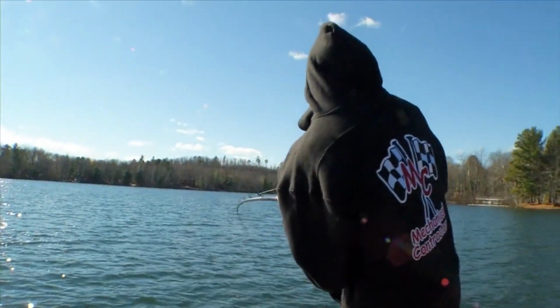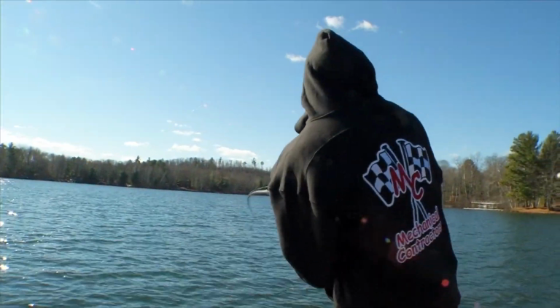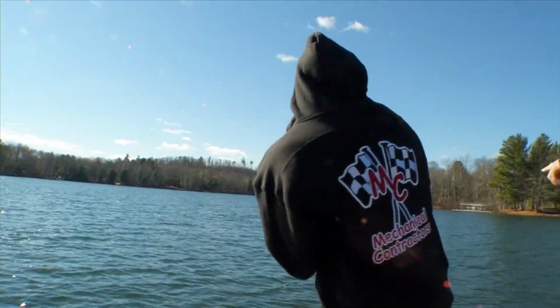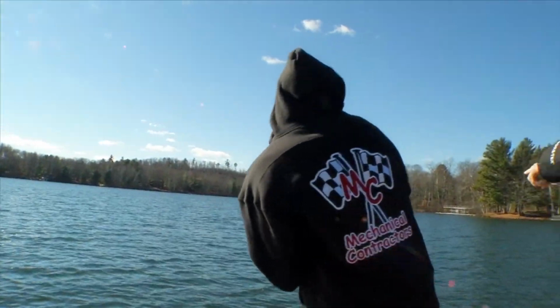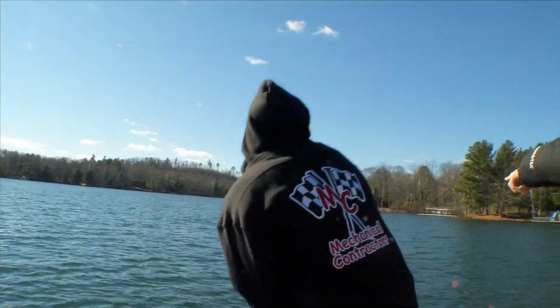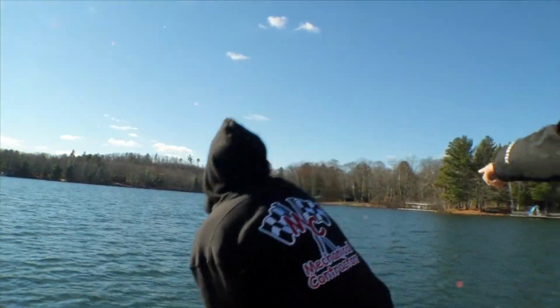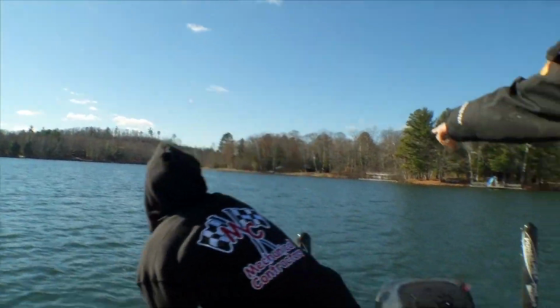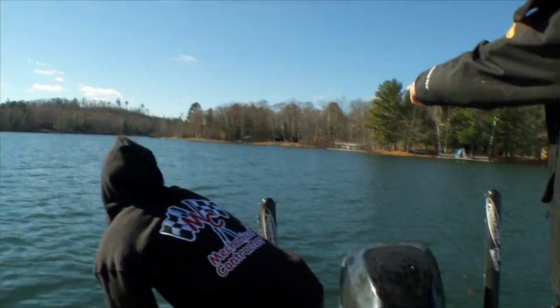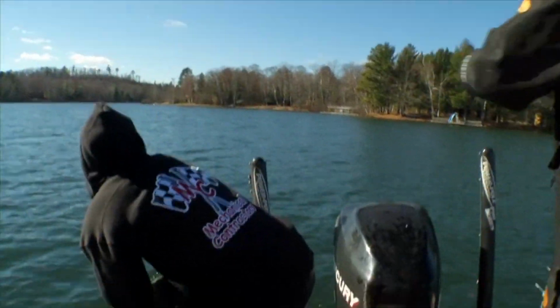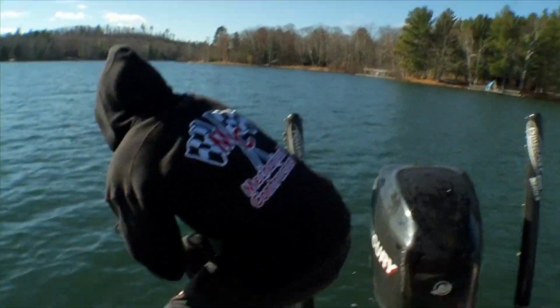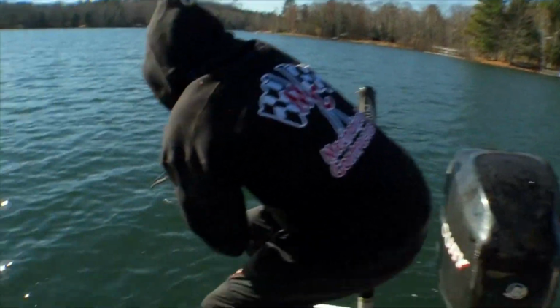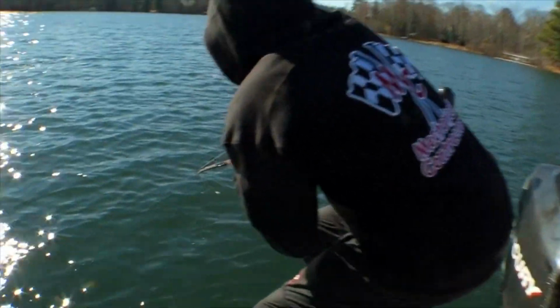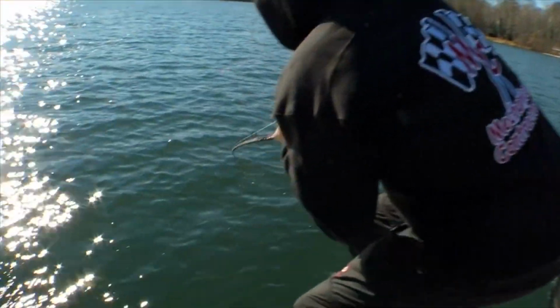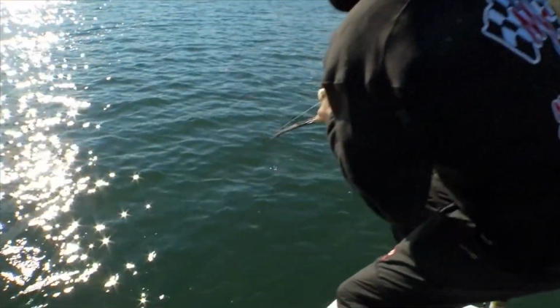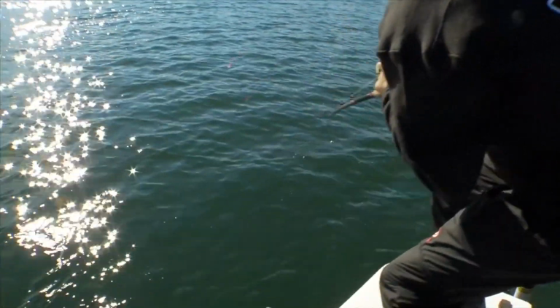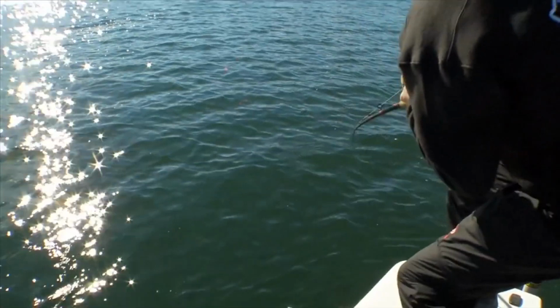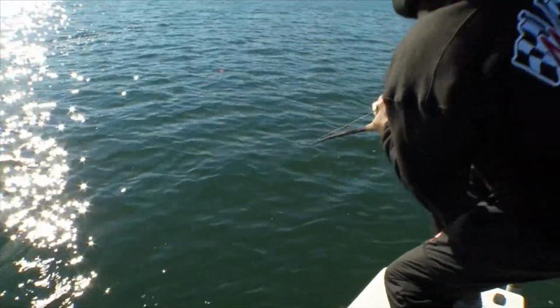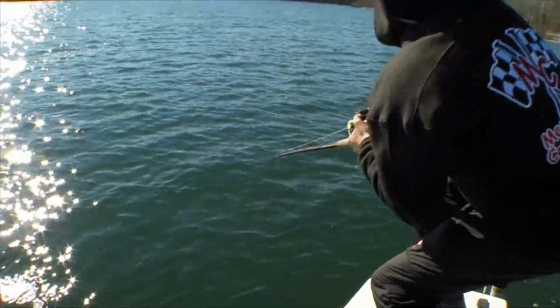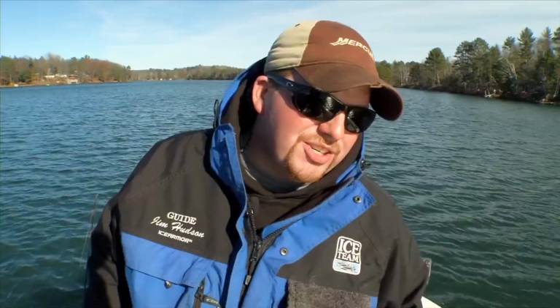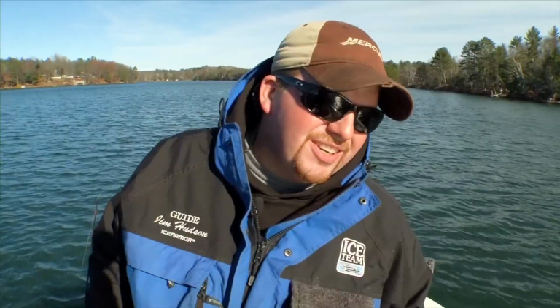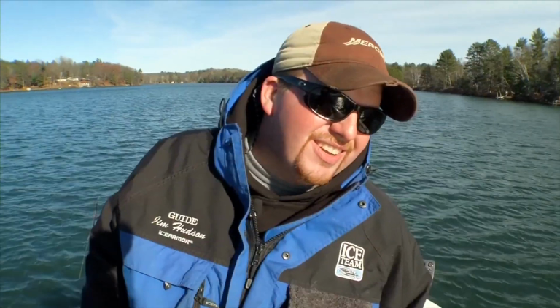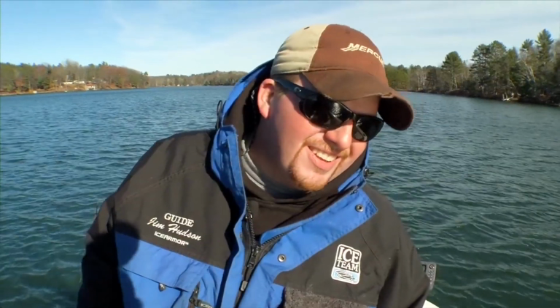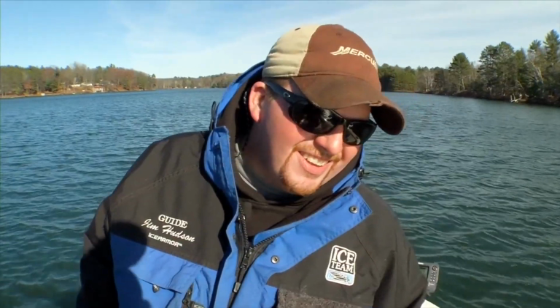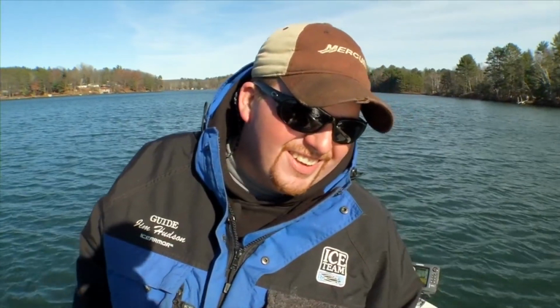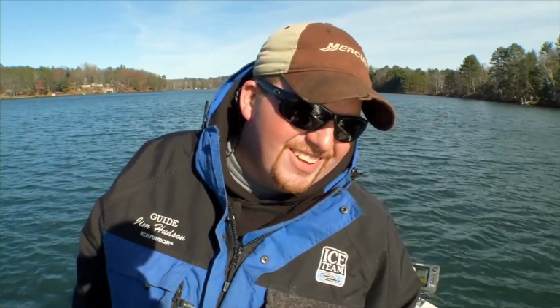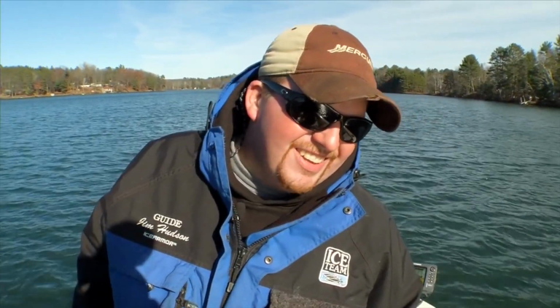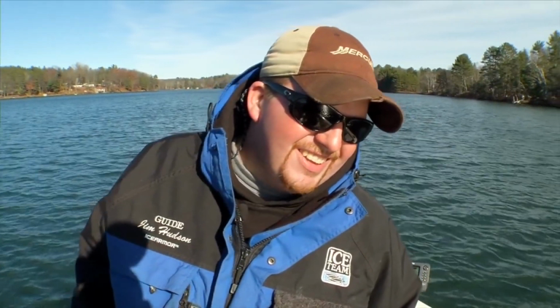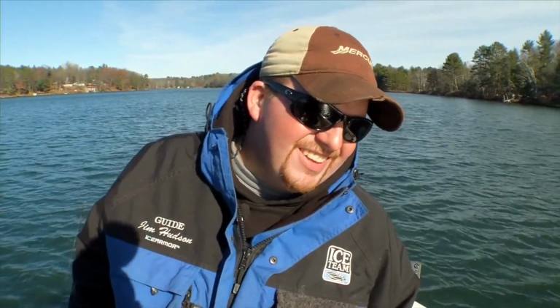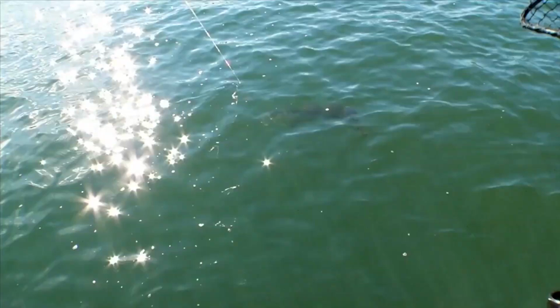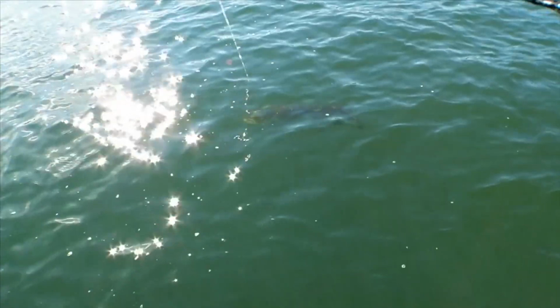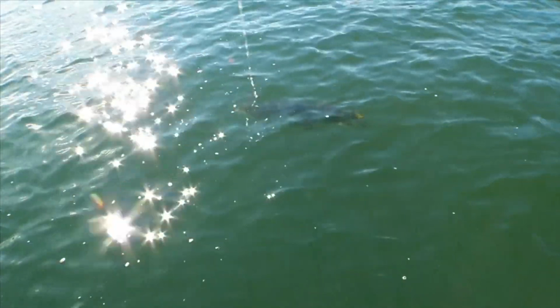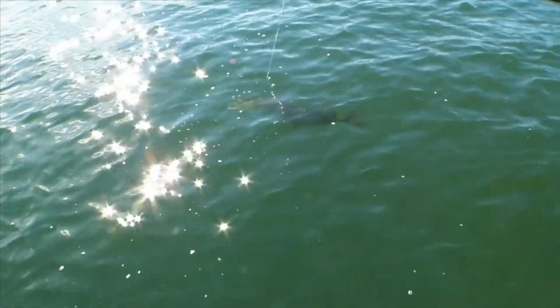Oh, there goes the sucker. Otherwise, you risk the muskie spitting out the sucker.